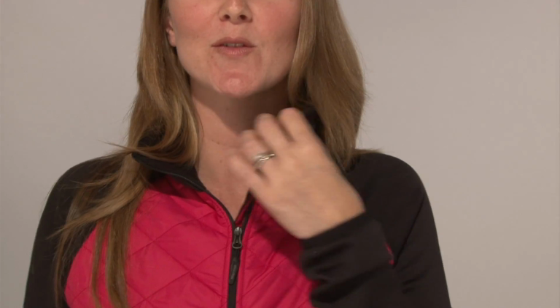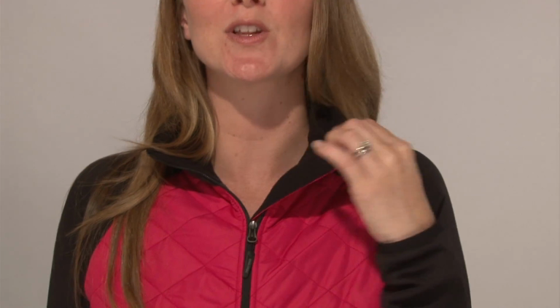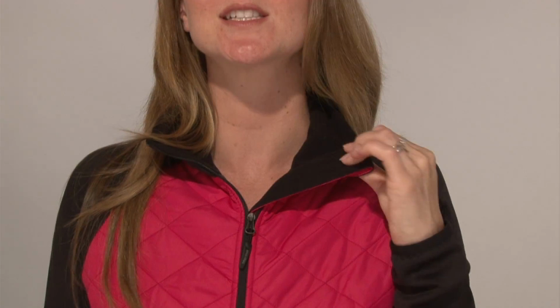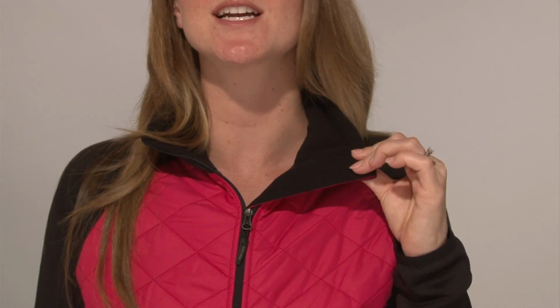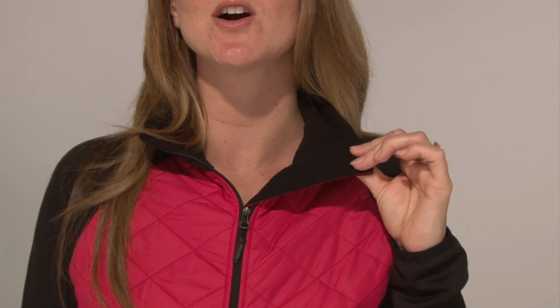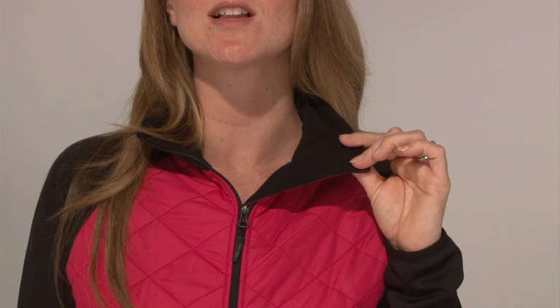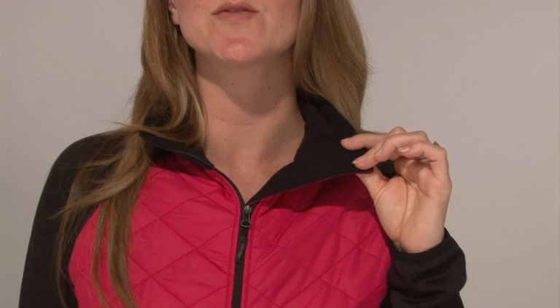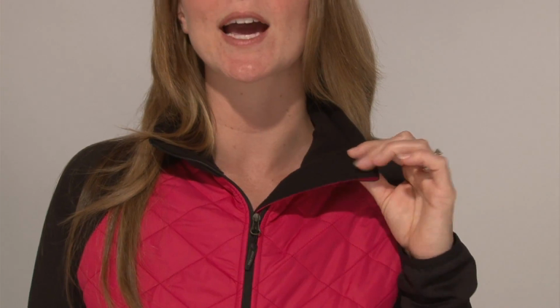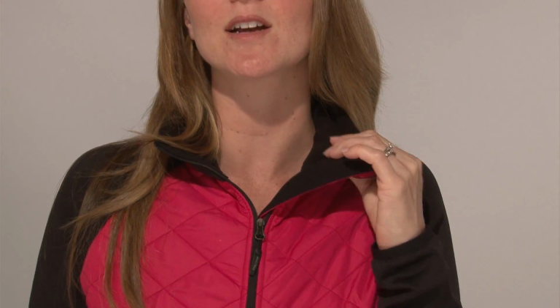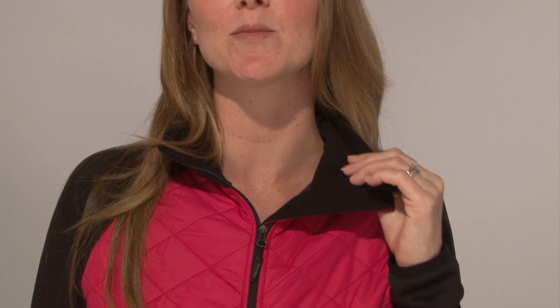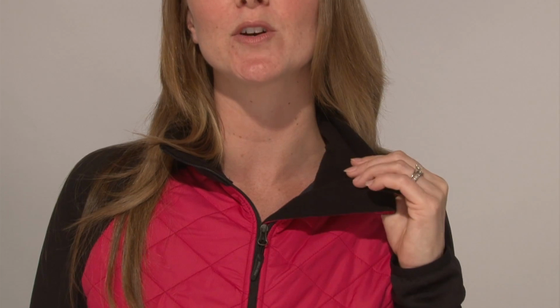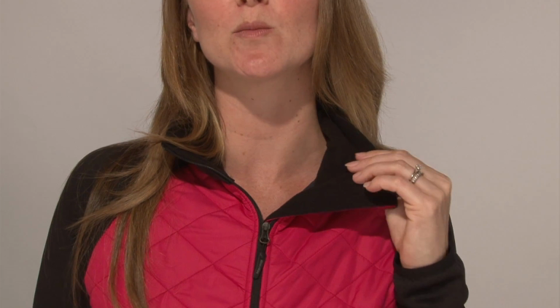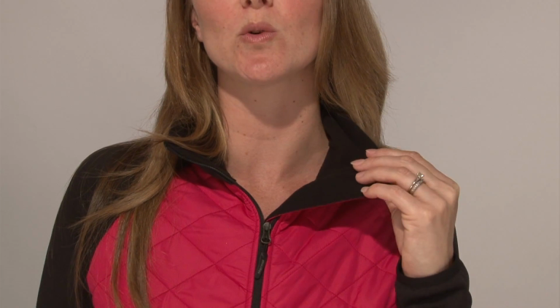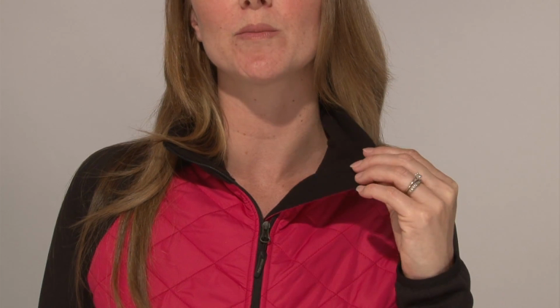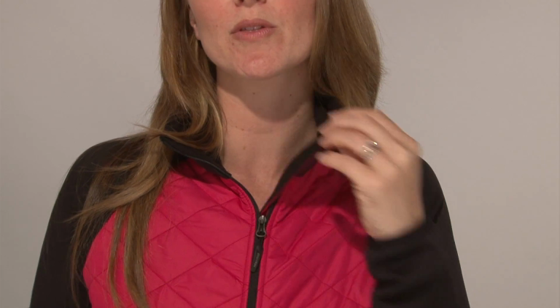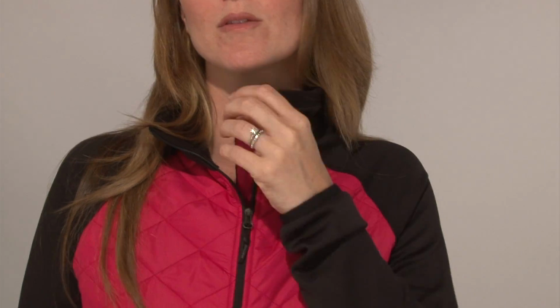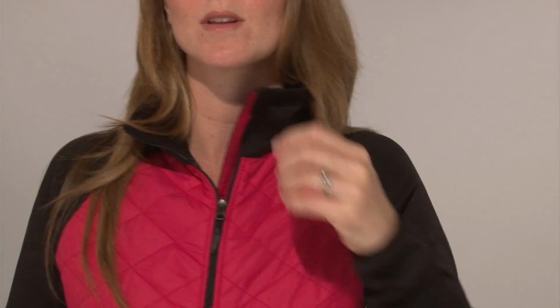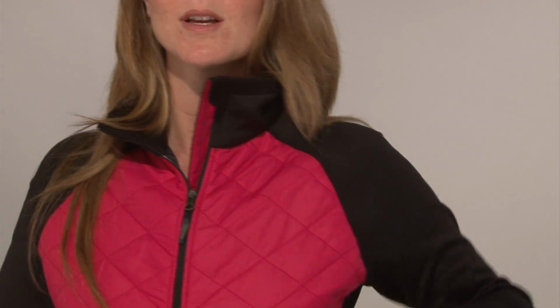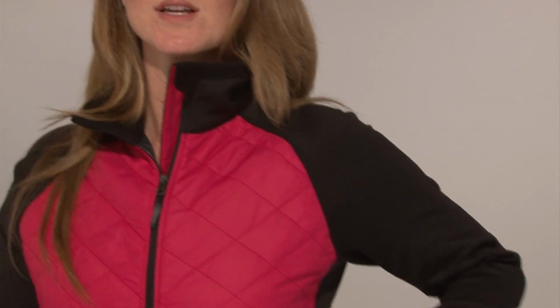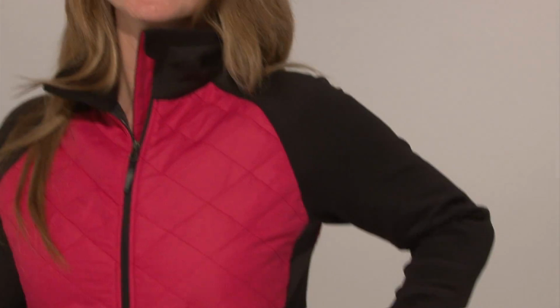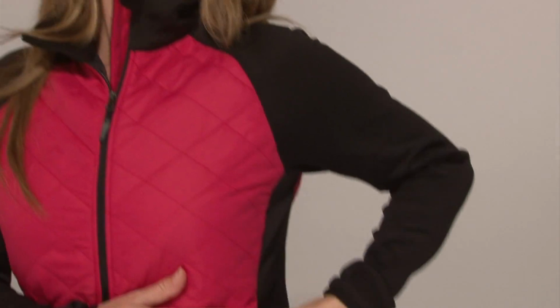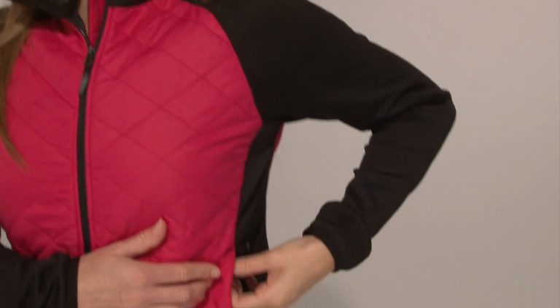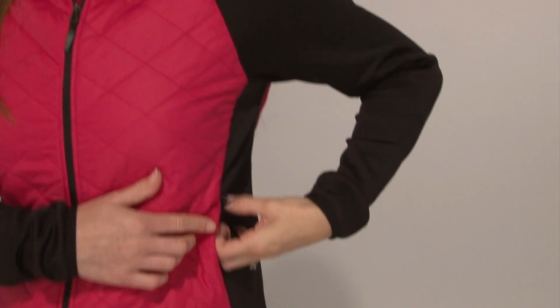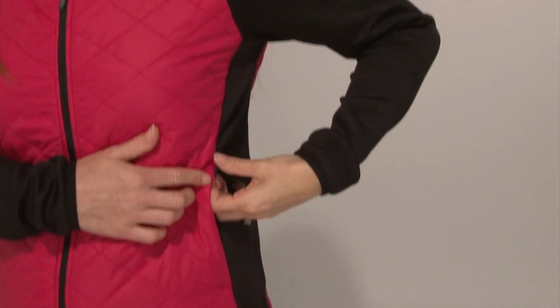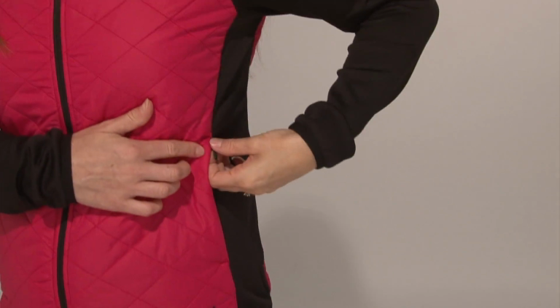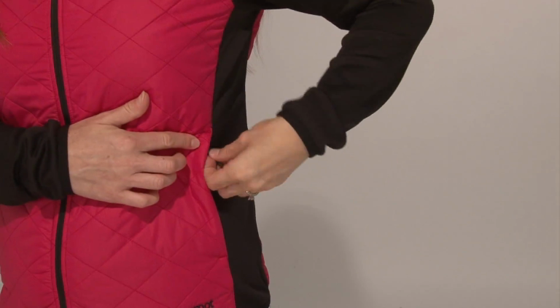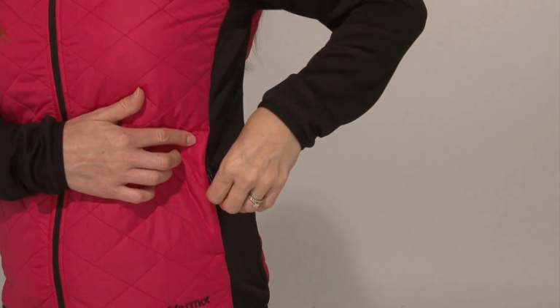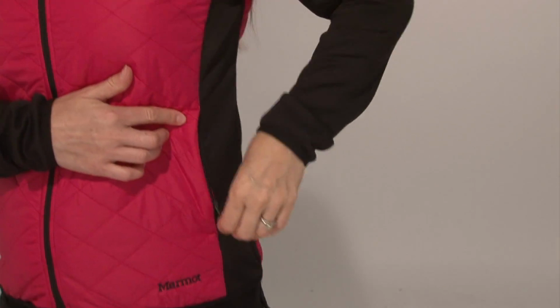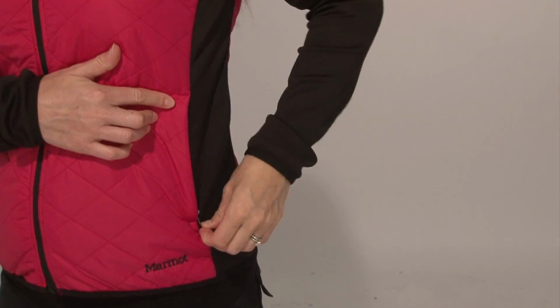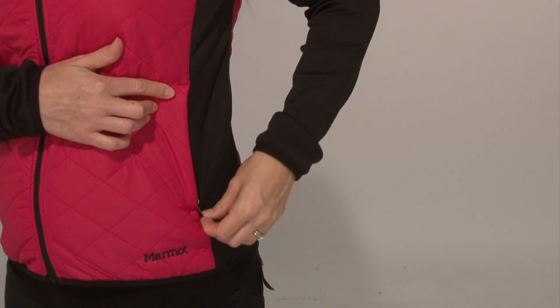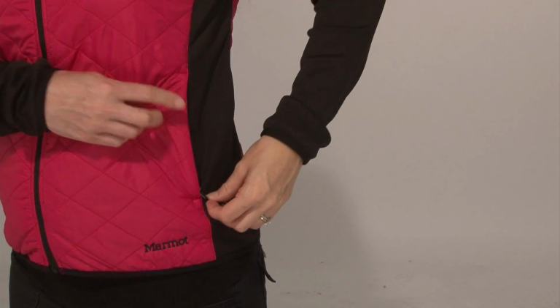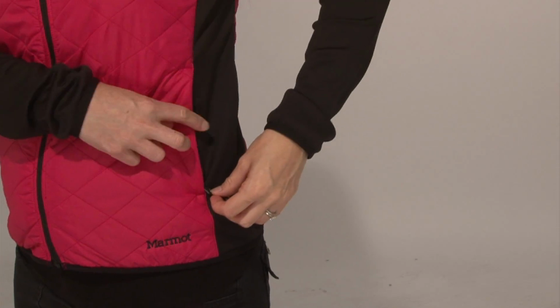It has a fleece-lined collar for added comfort and warmth, and zipper-secured pockets.